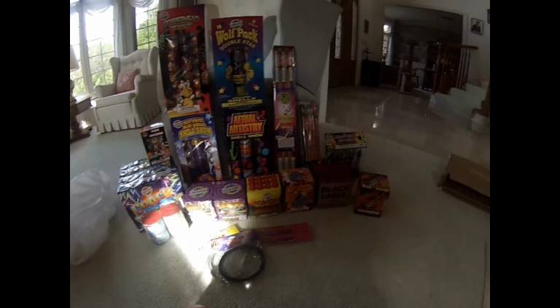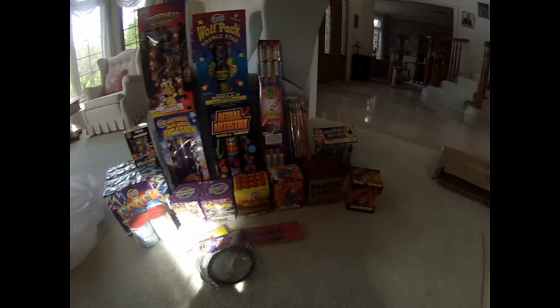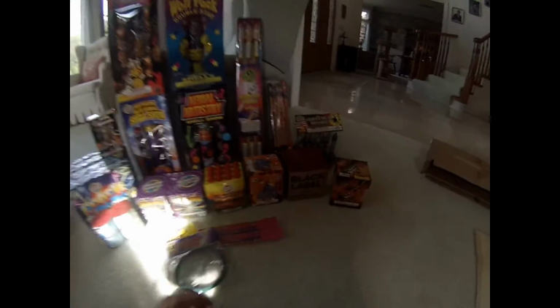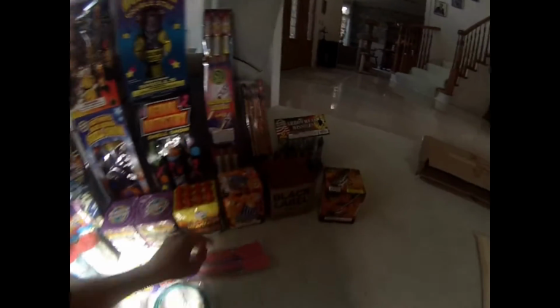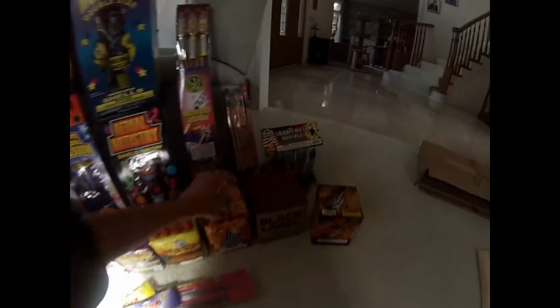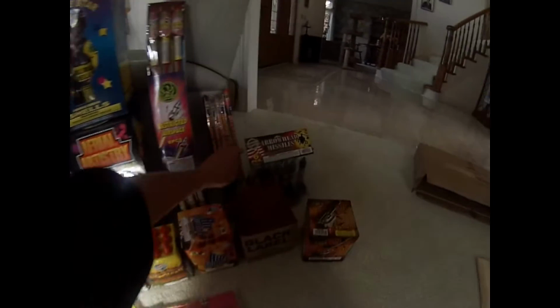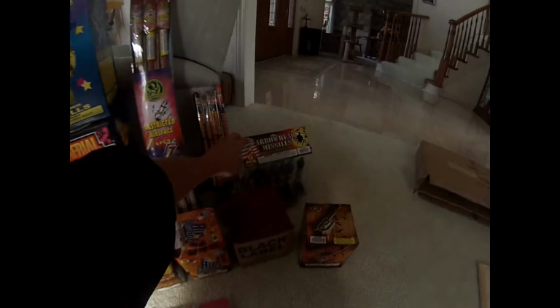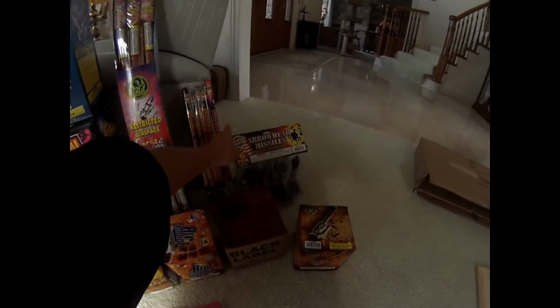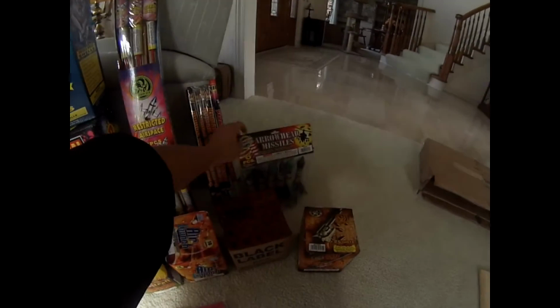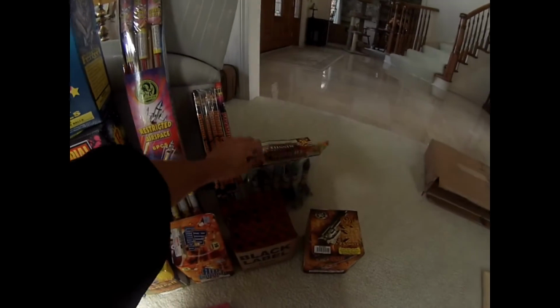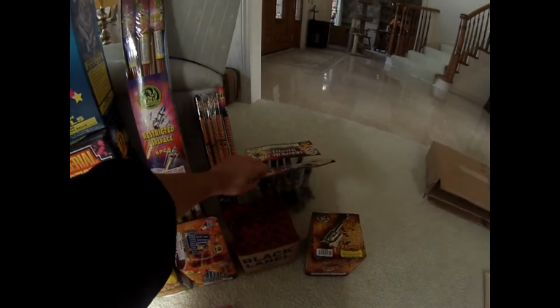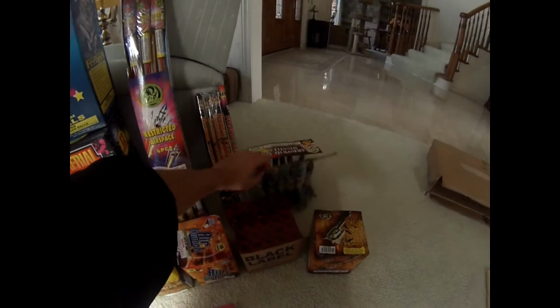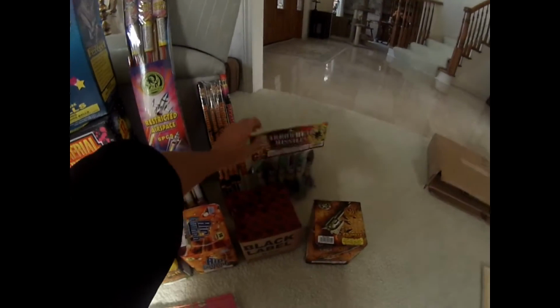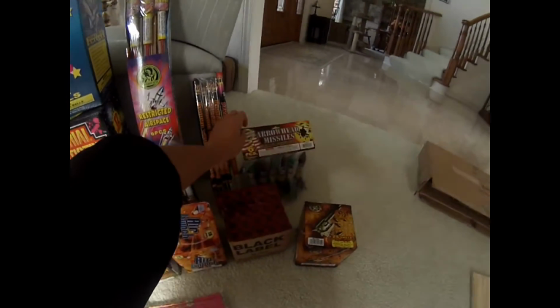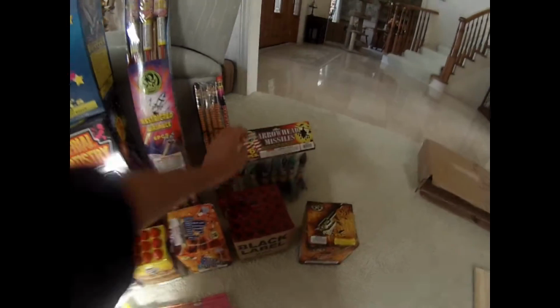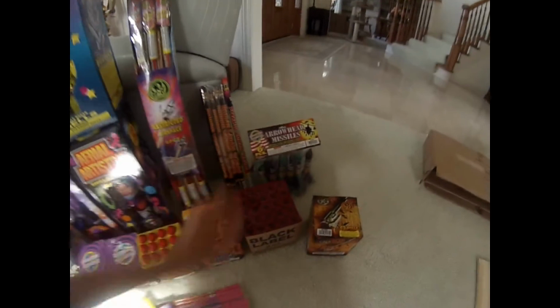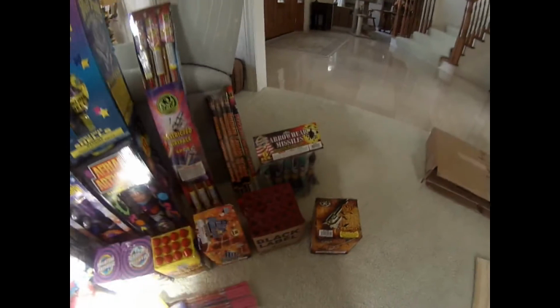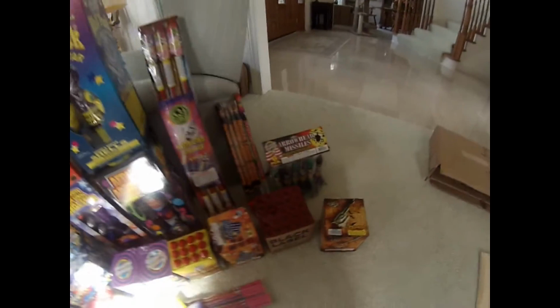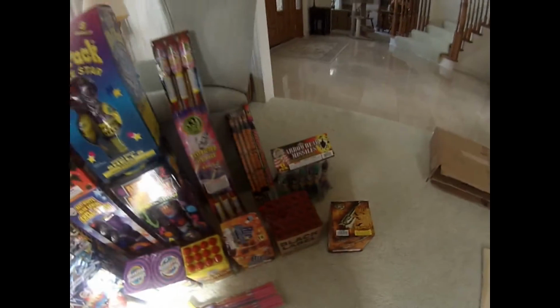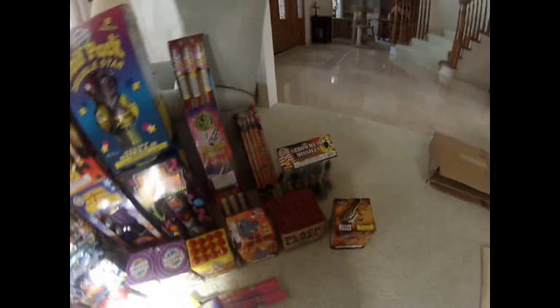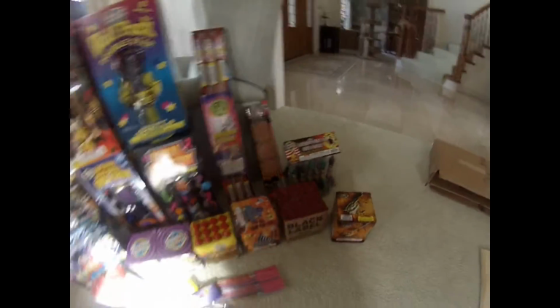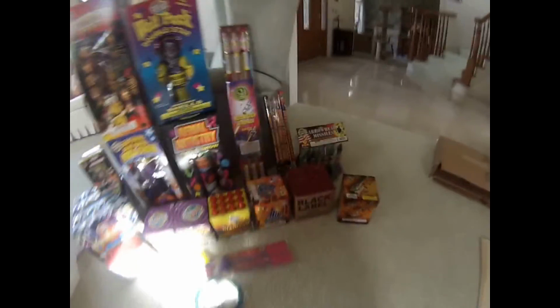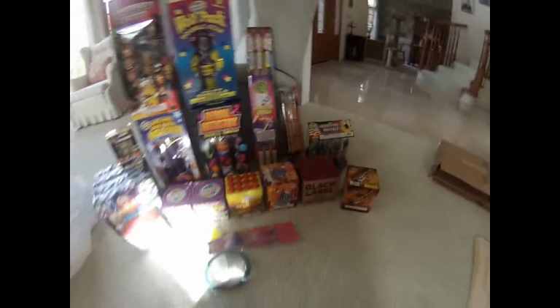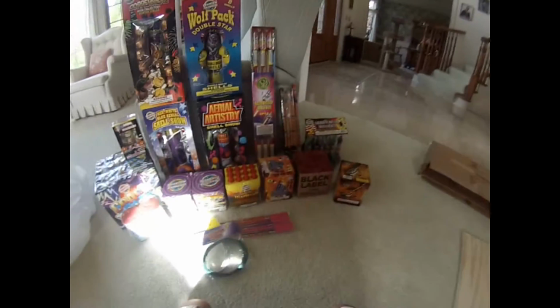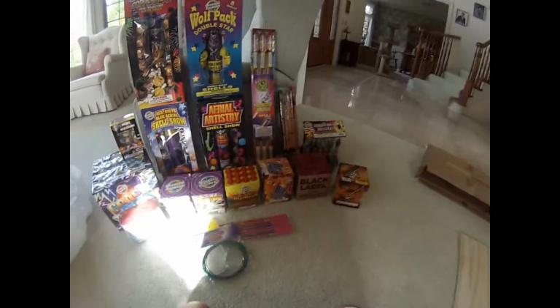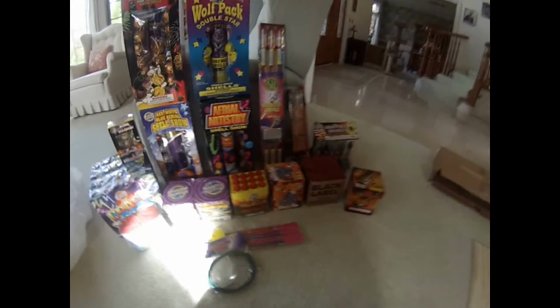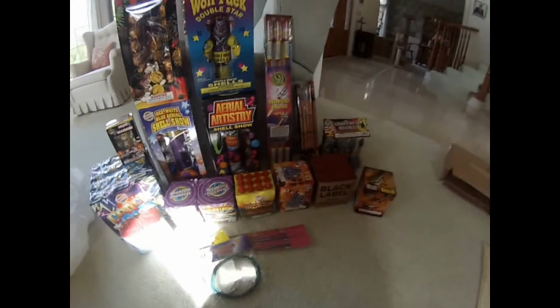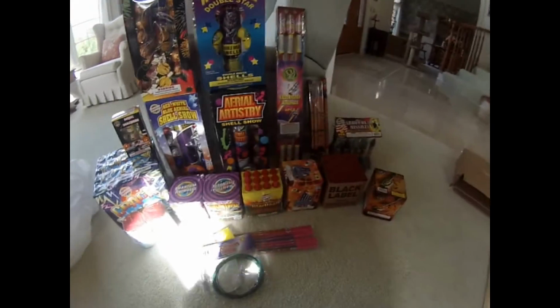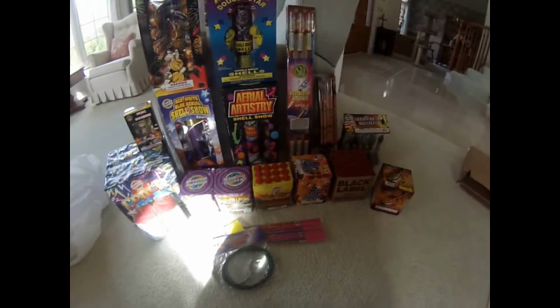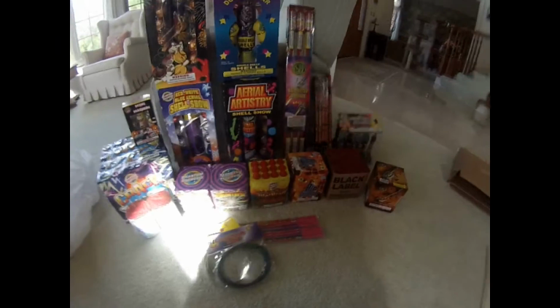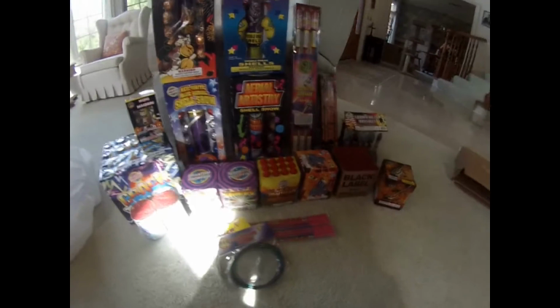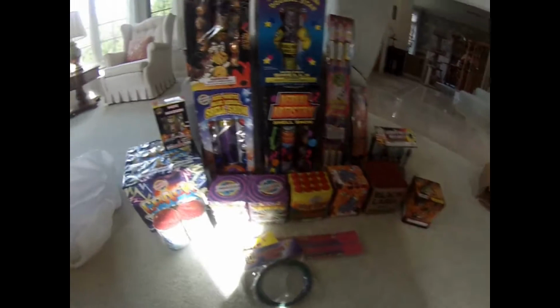And then I got these Arrowhead Missiles, two packs for $20. I don't know, I just like missiles, so that's nice.